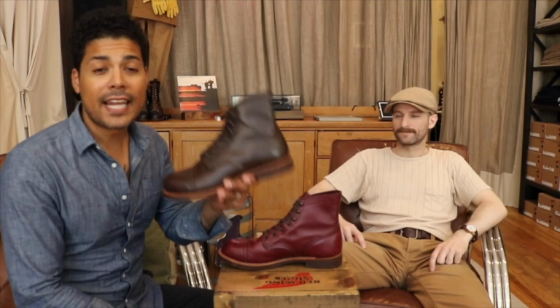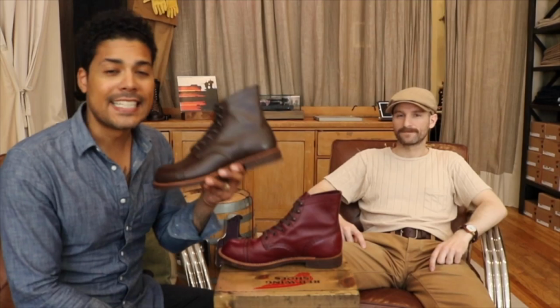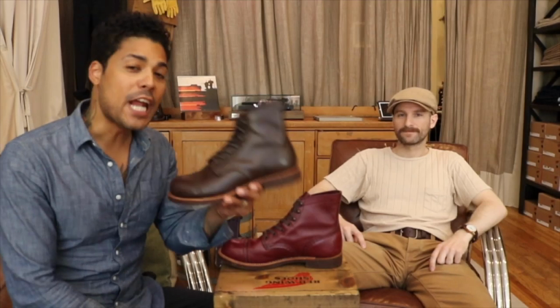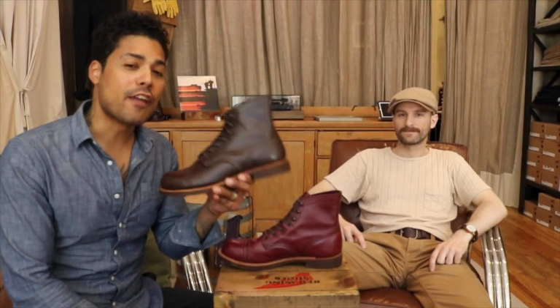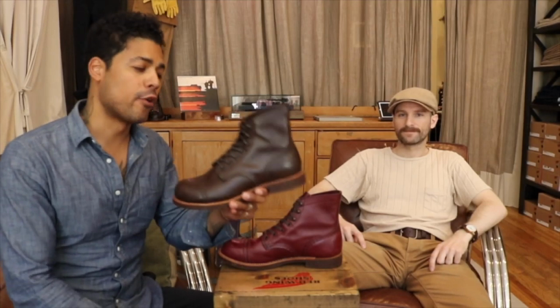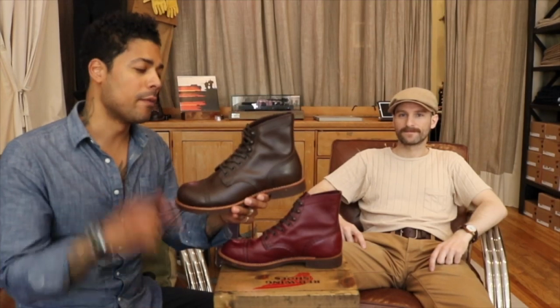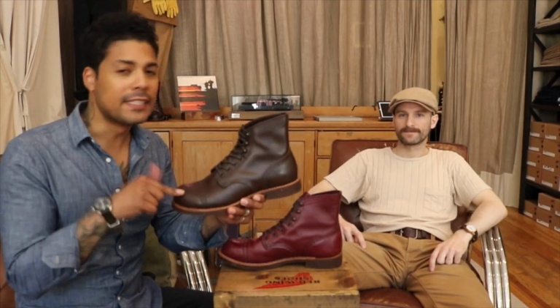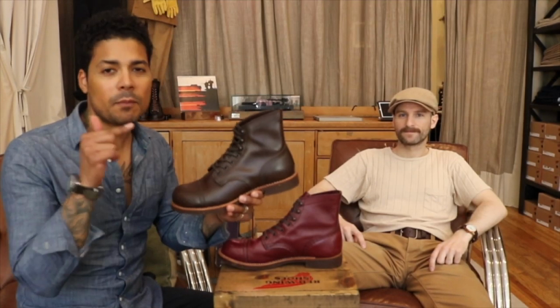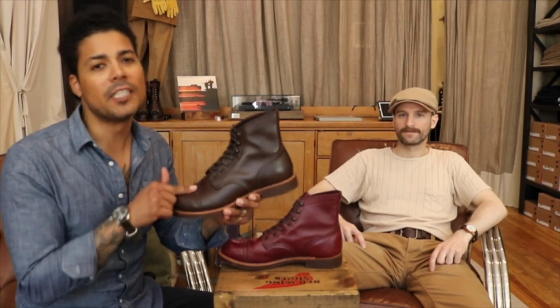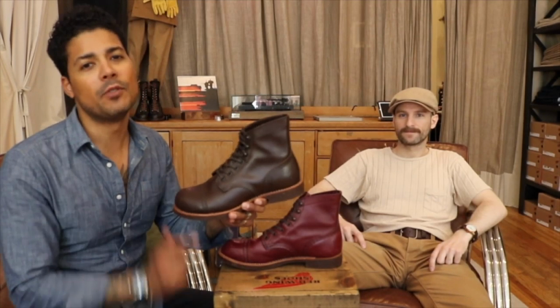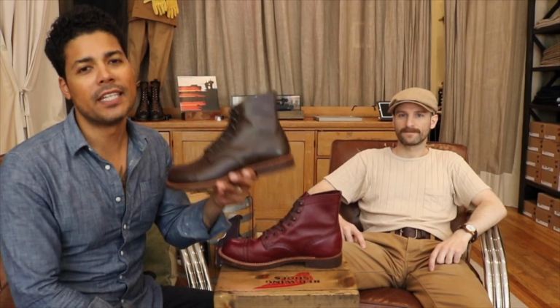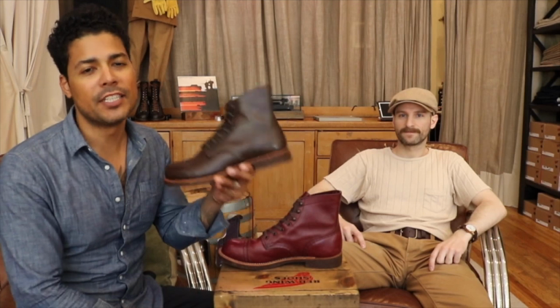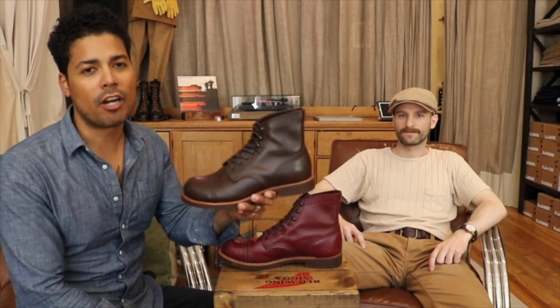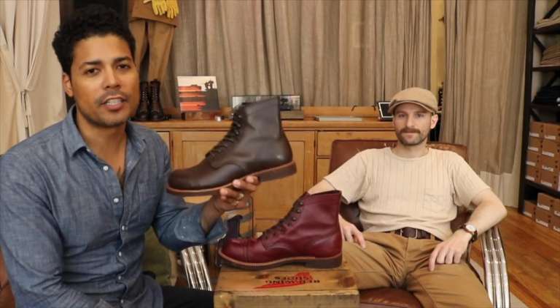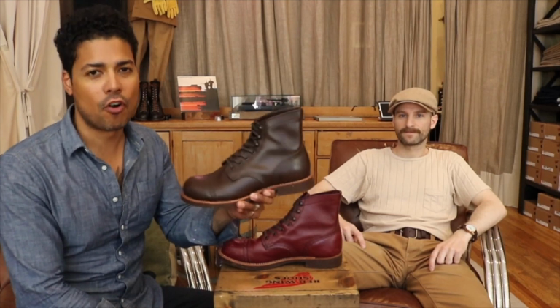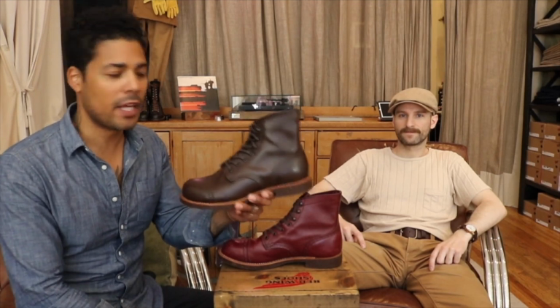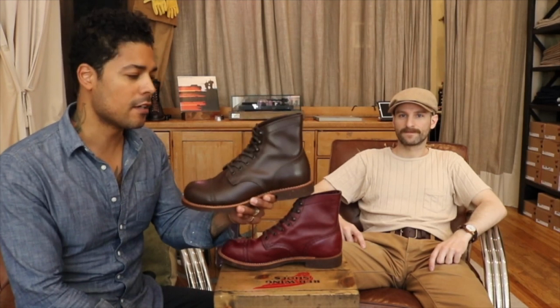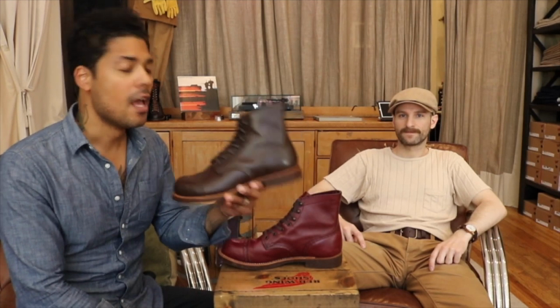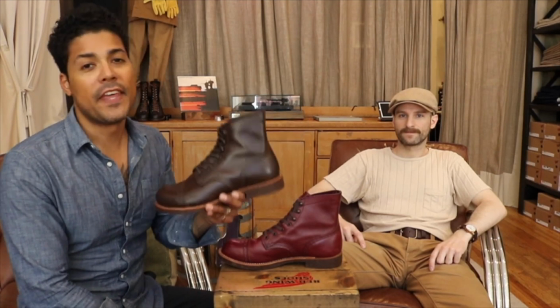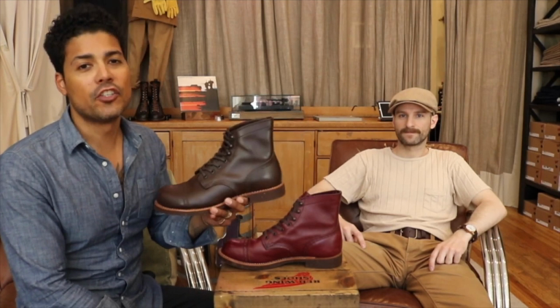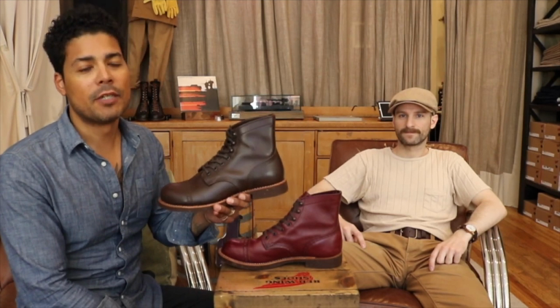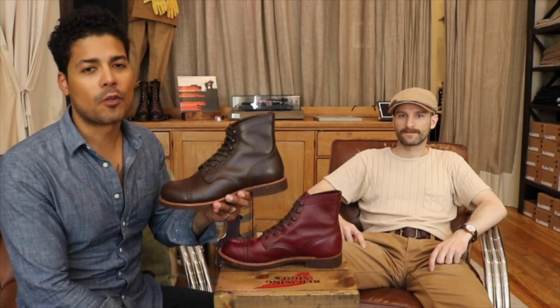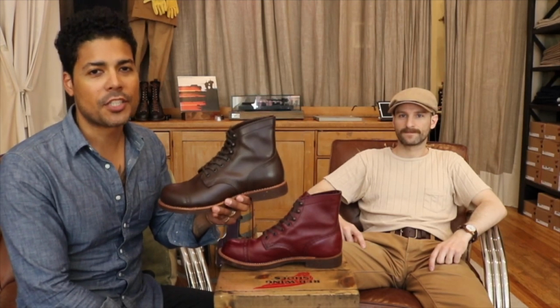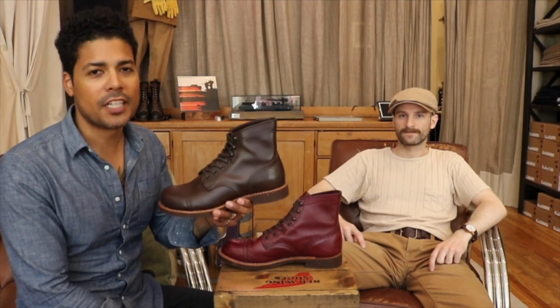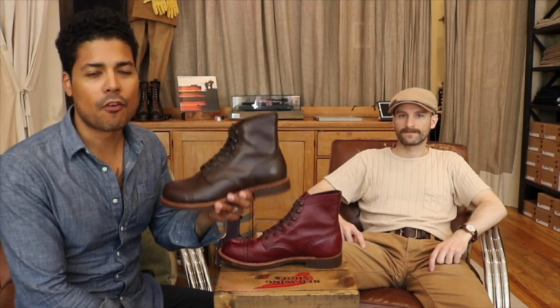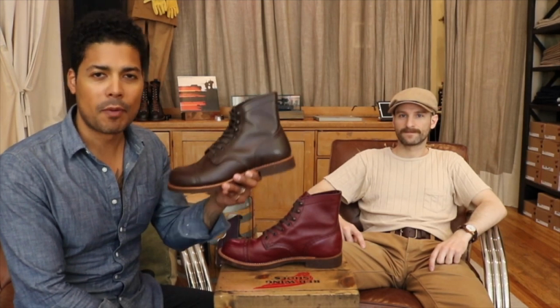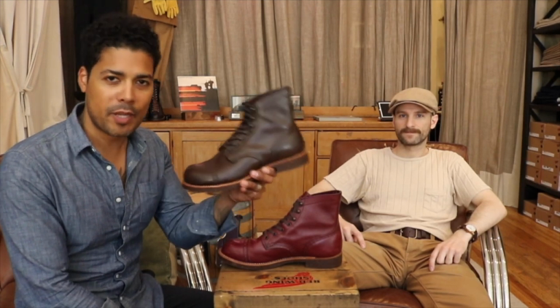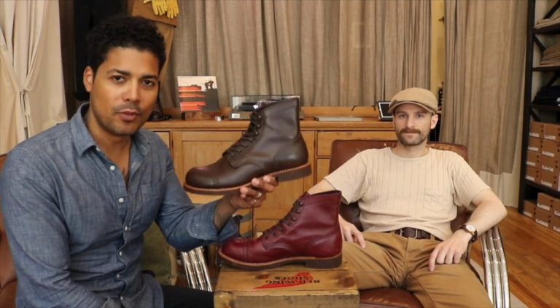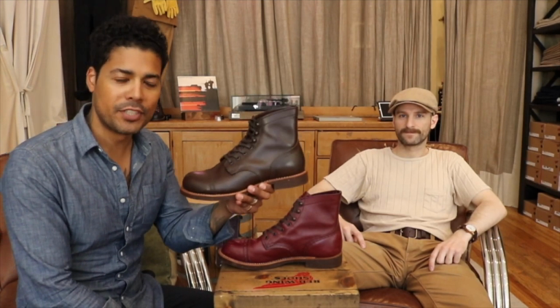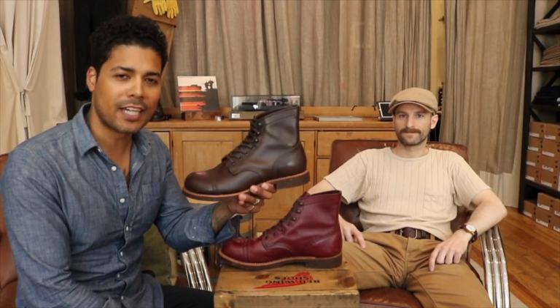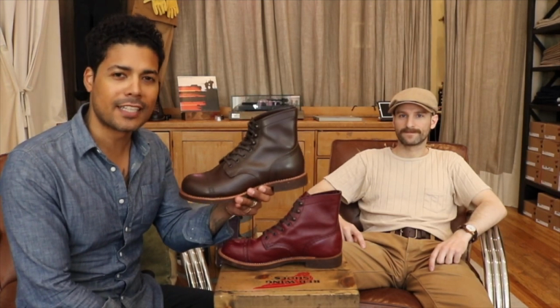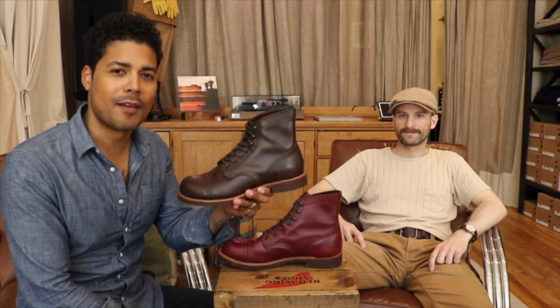That is the 8841 Munson Police Boot in chocolate chrome leather. Thank you so much for watching and remember, be a boot. See you guys next time.